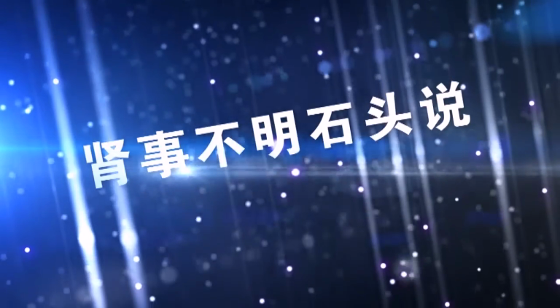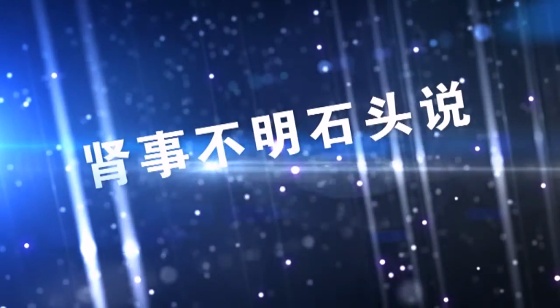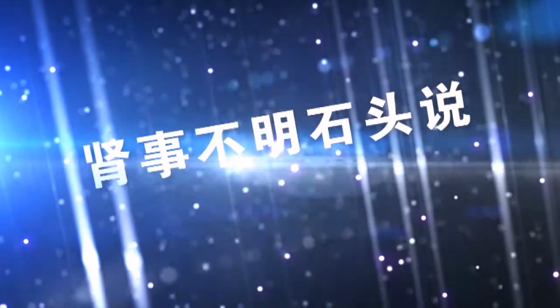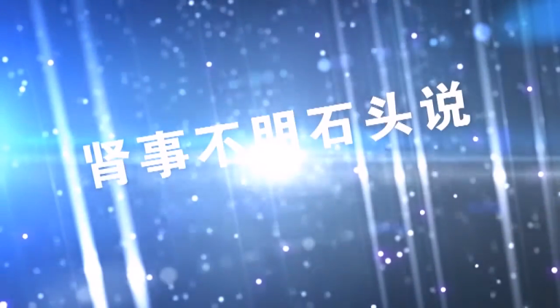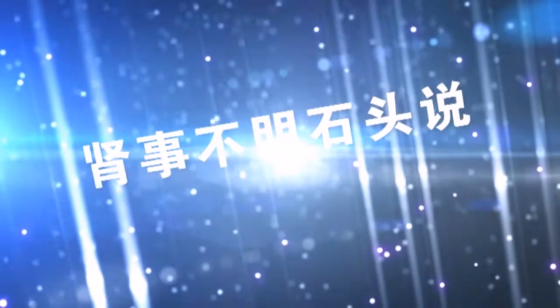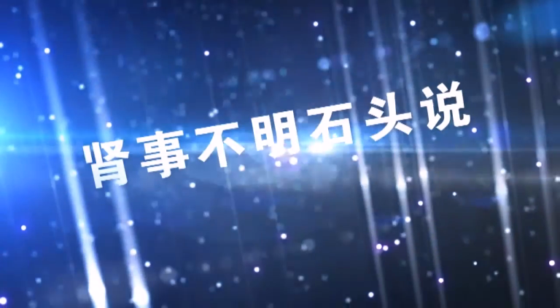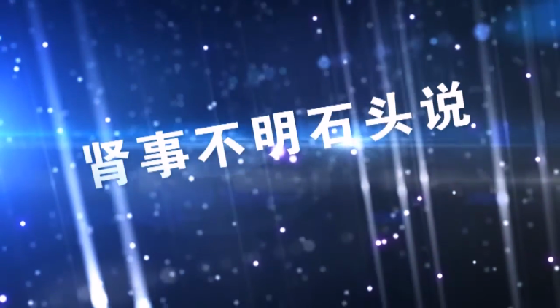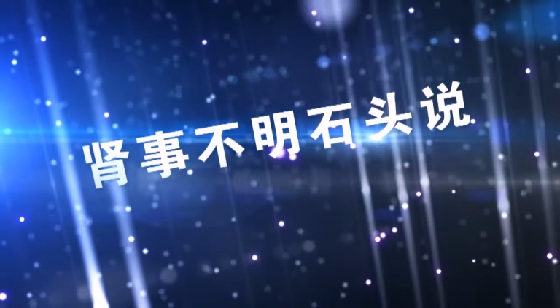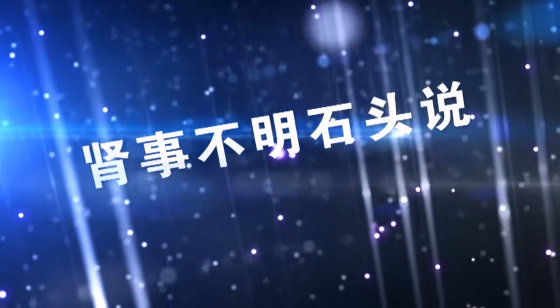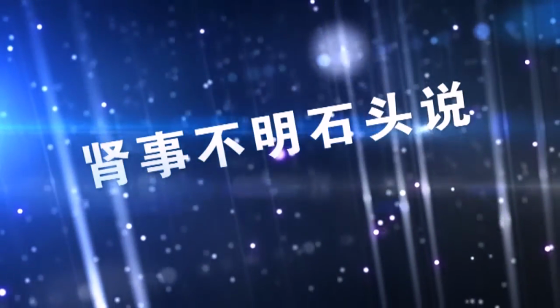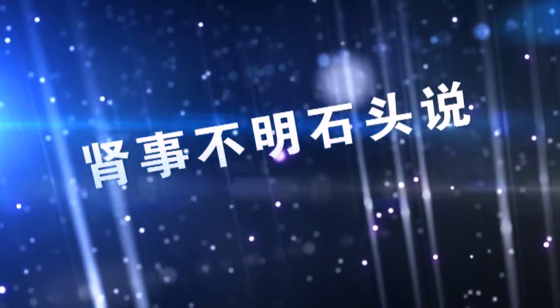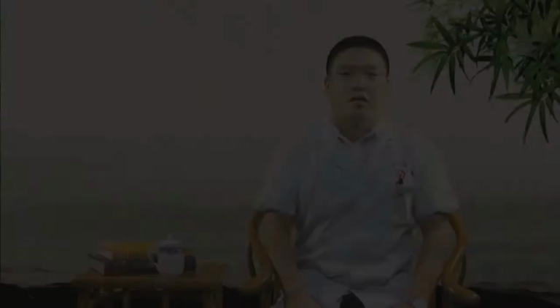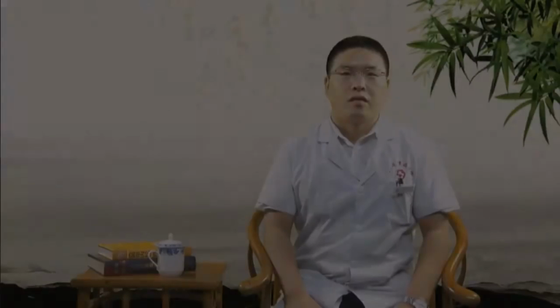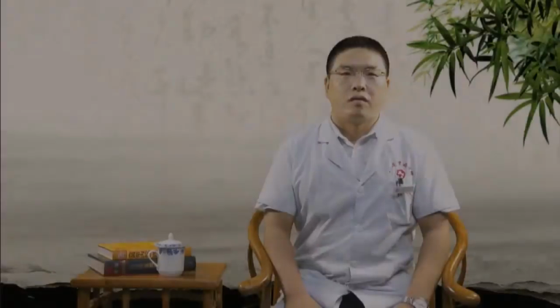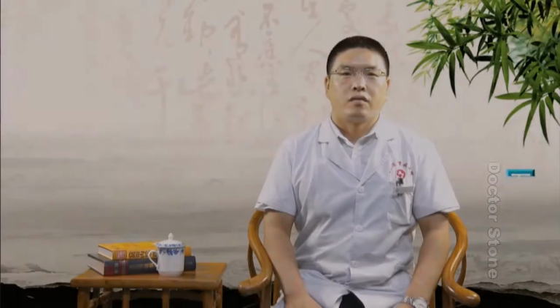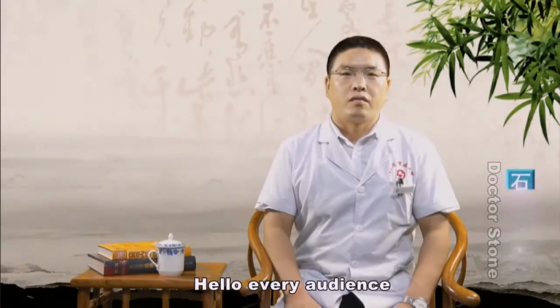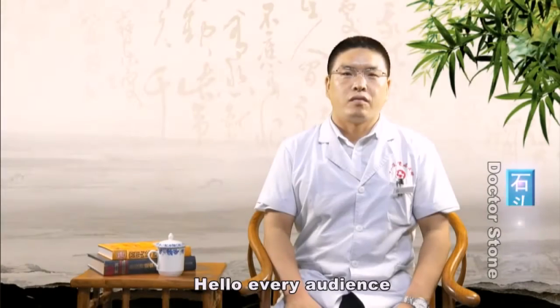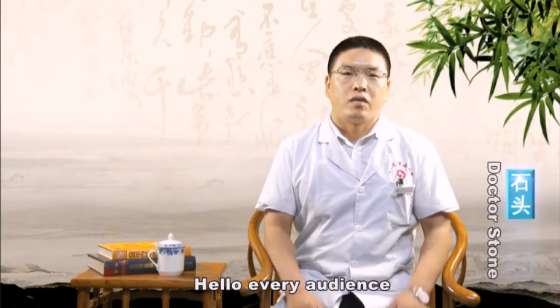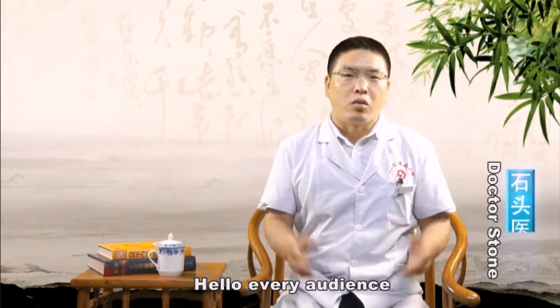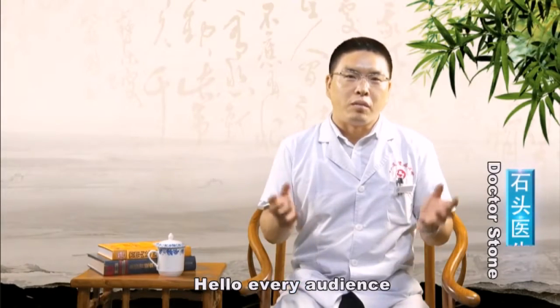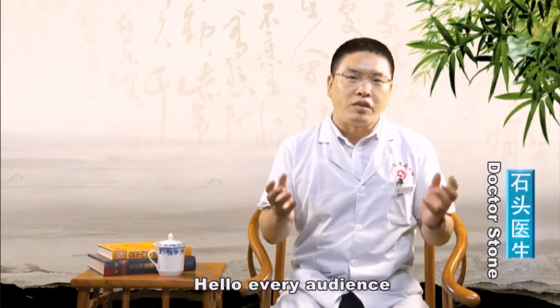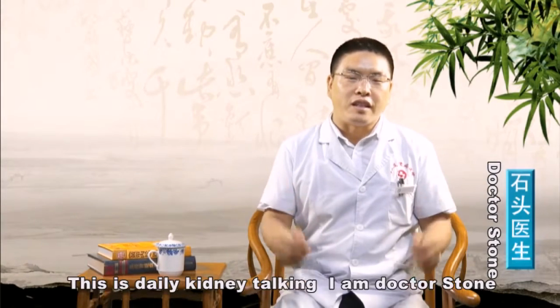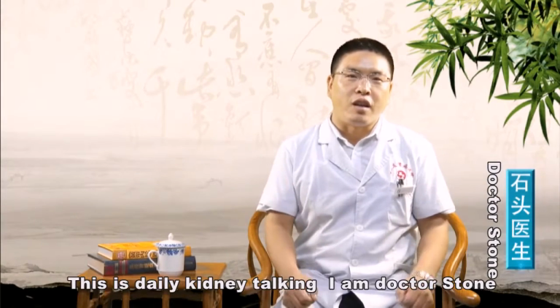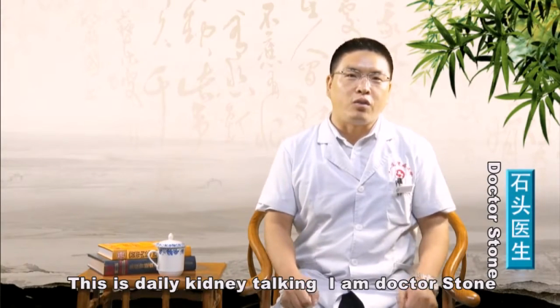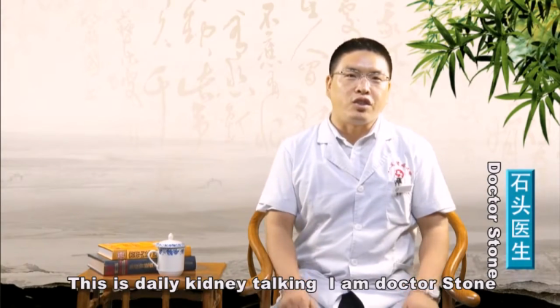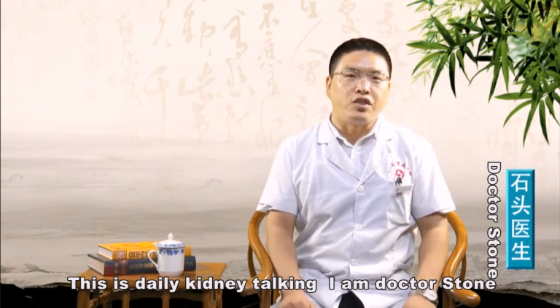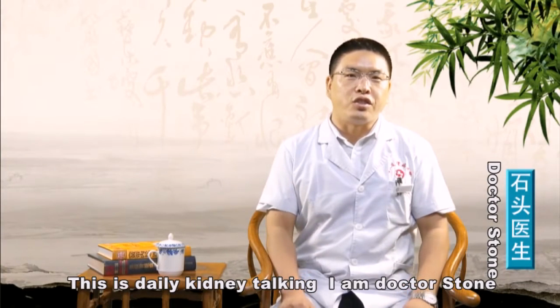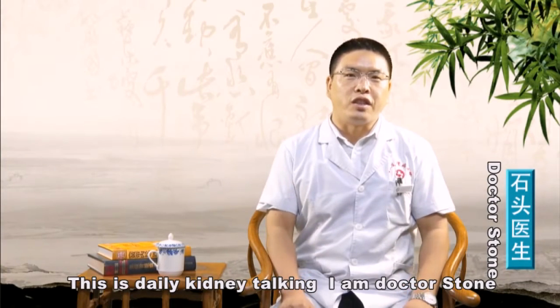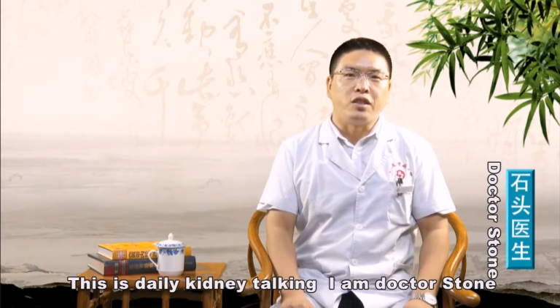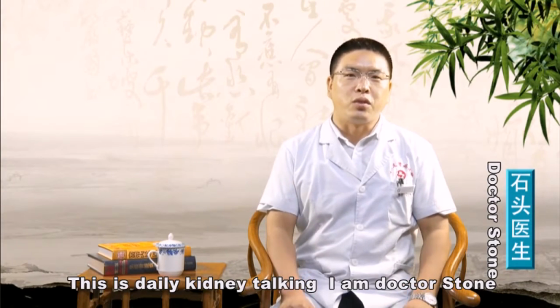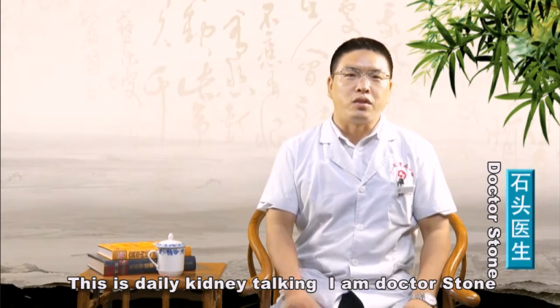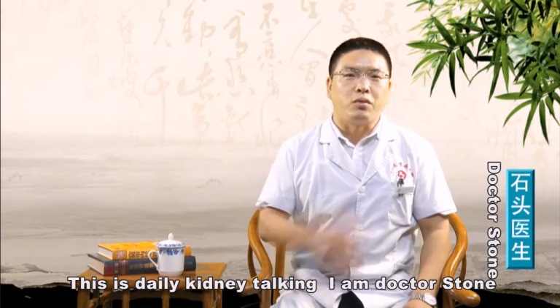百事不明问谷歌，甚是不明石头说. Hello, our audience. This is Daily Kidney Talking. I'm Dr. Stone.